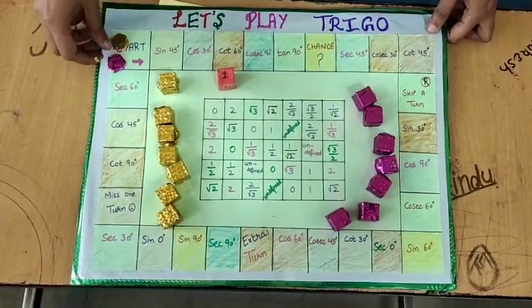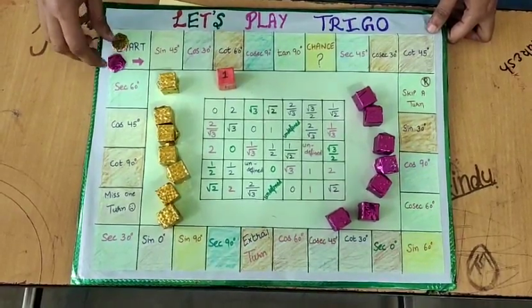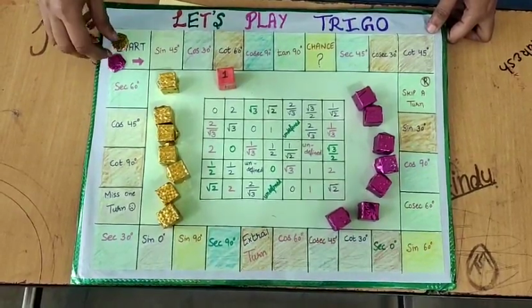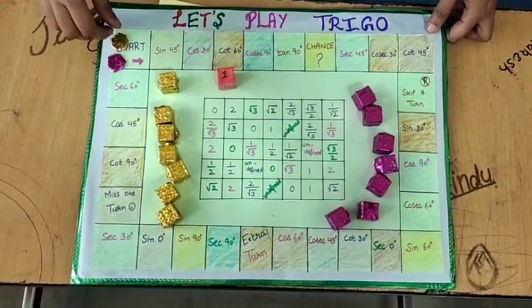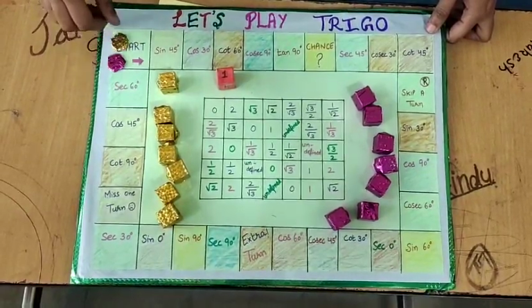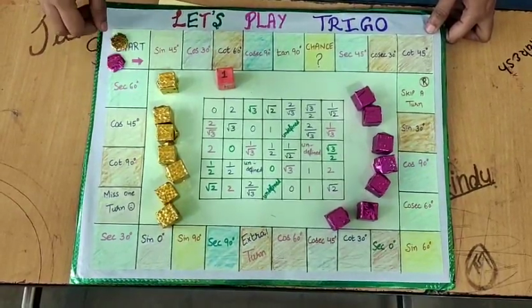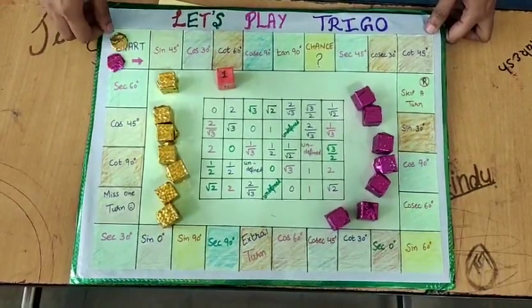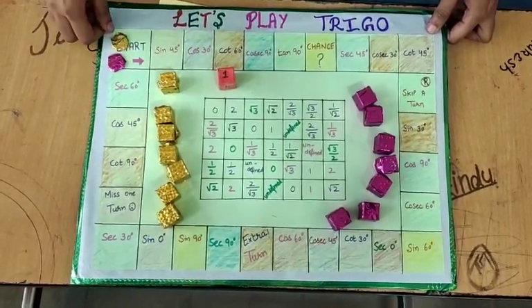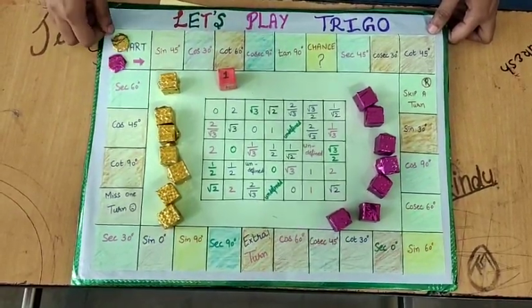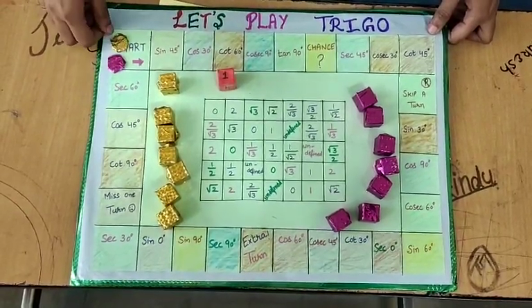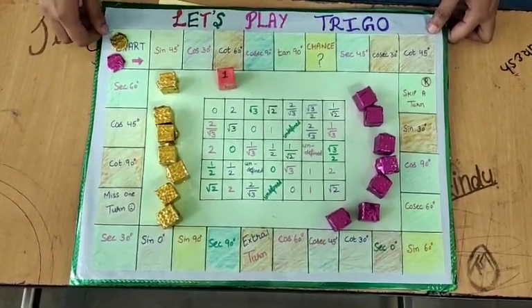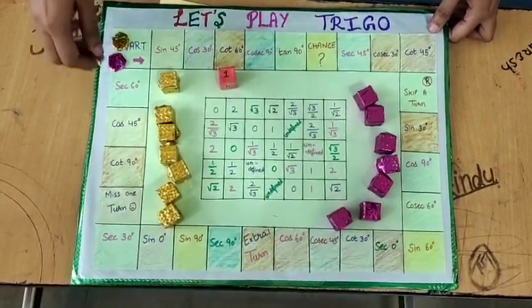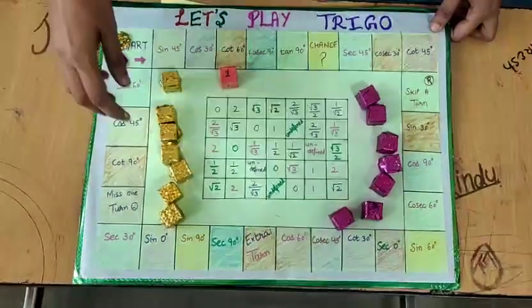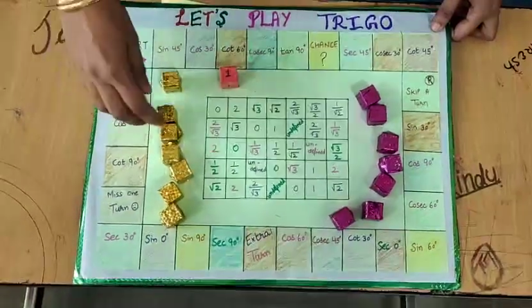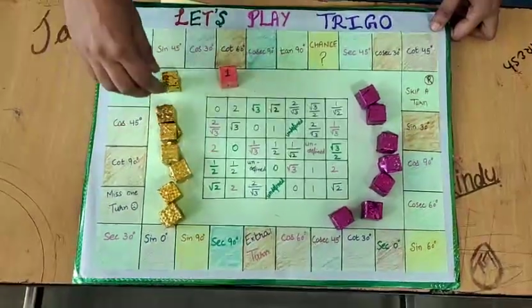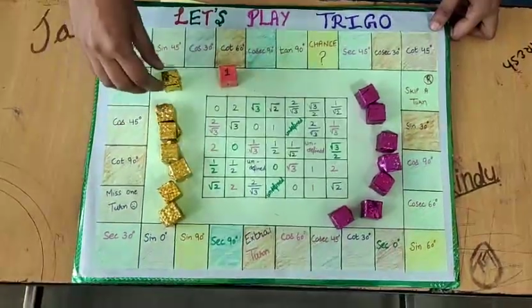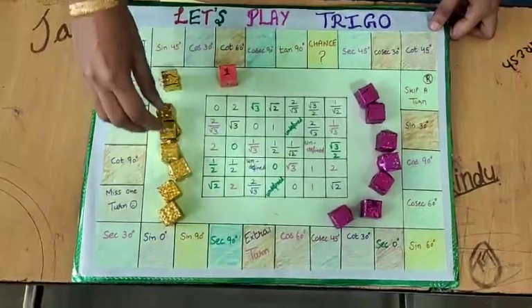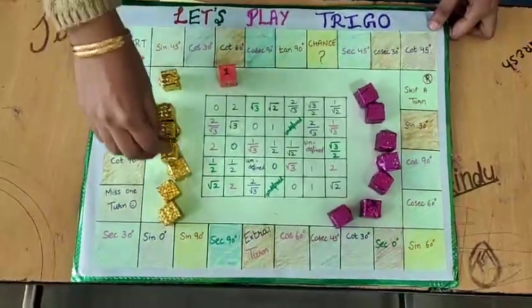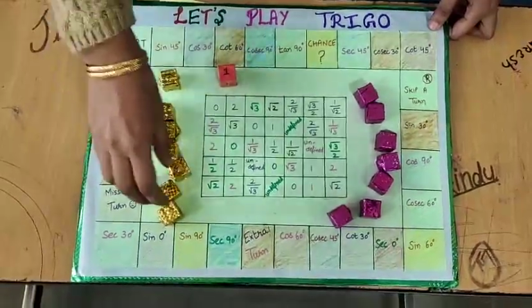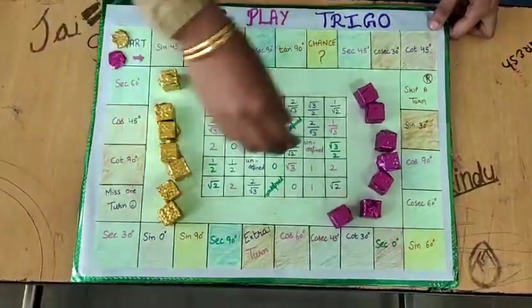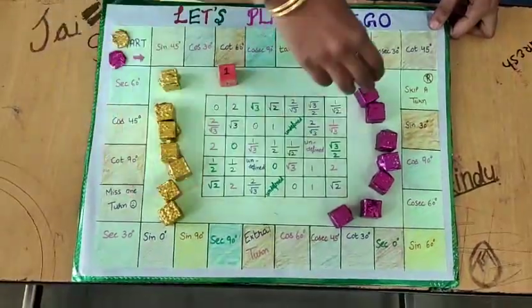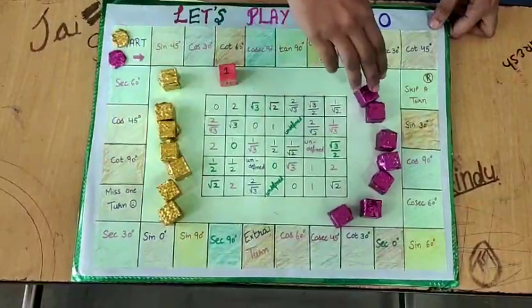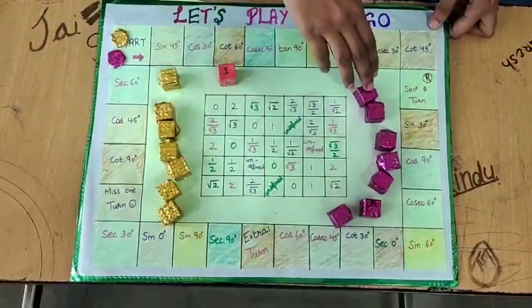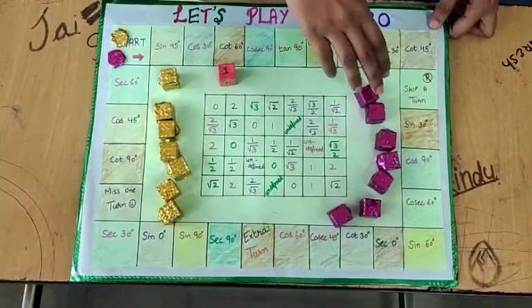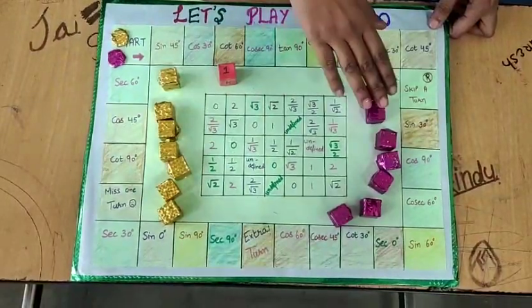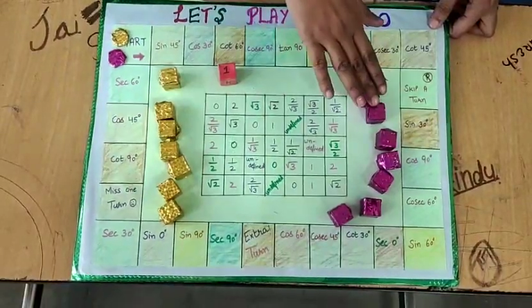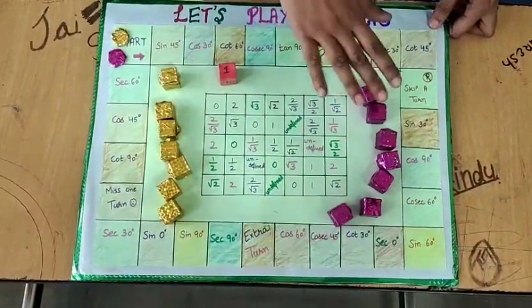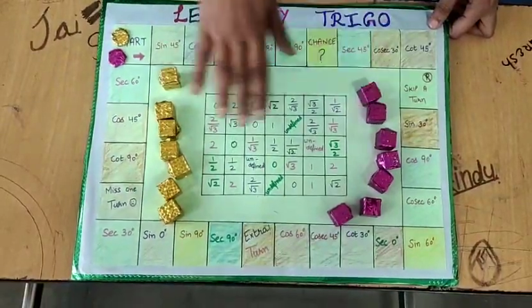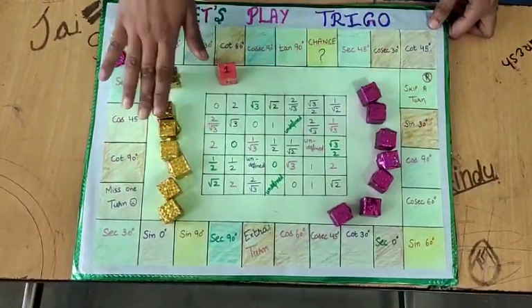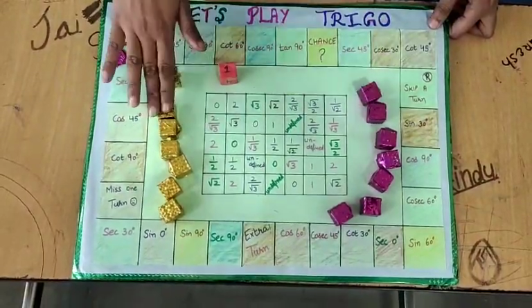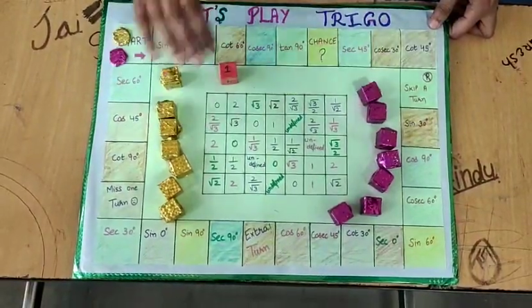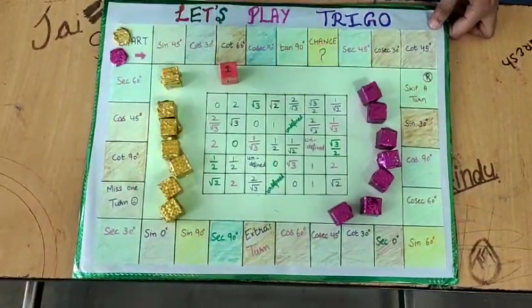Two players can play this game, each having seven game pieces — pink and yellow.